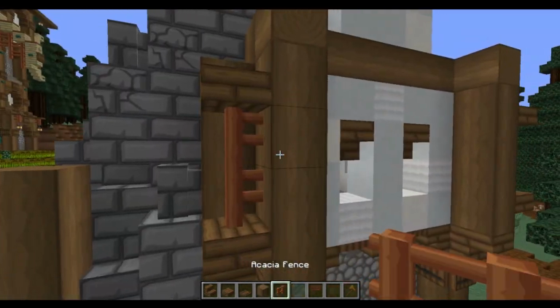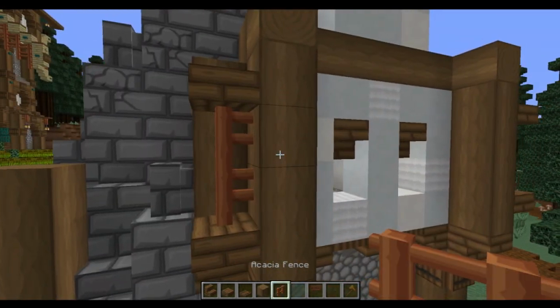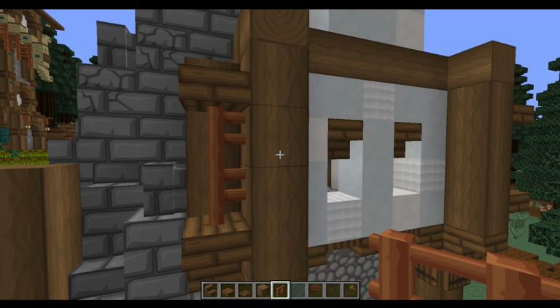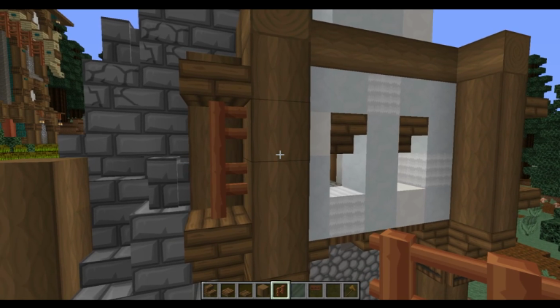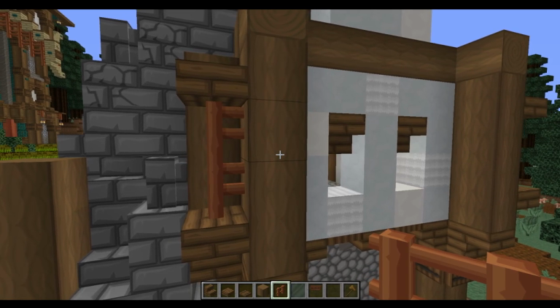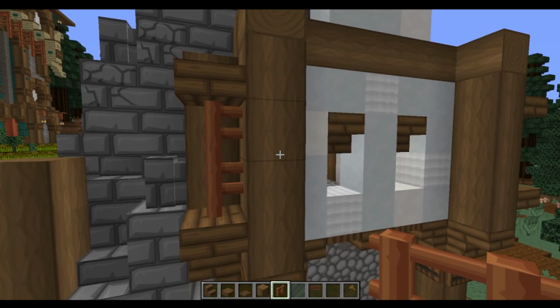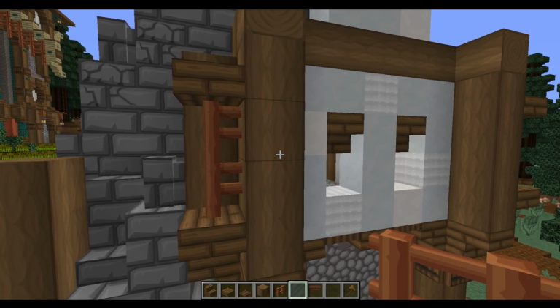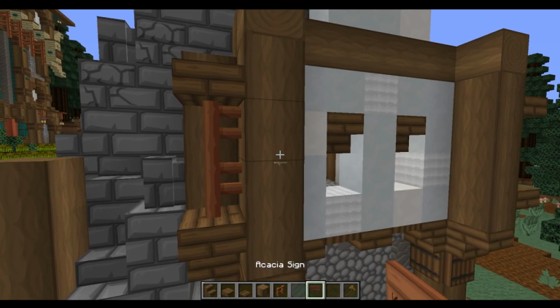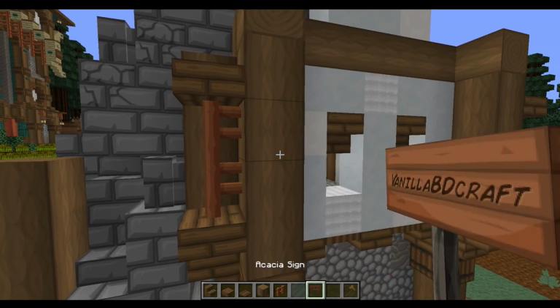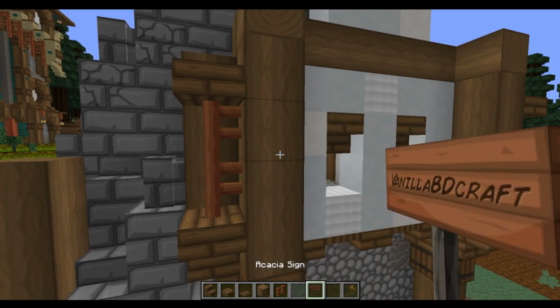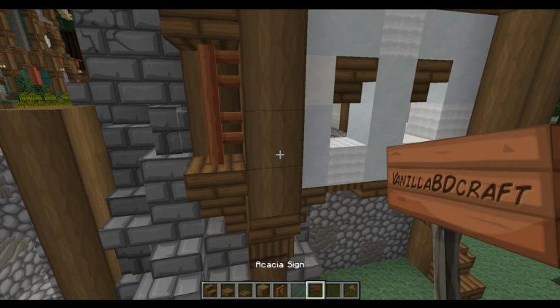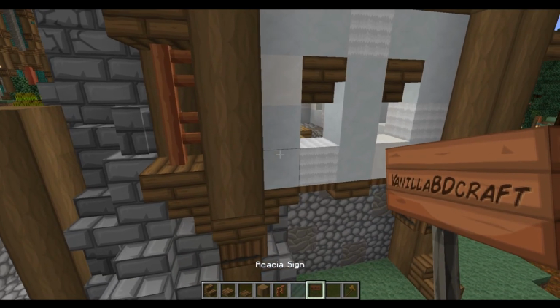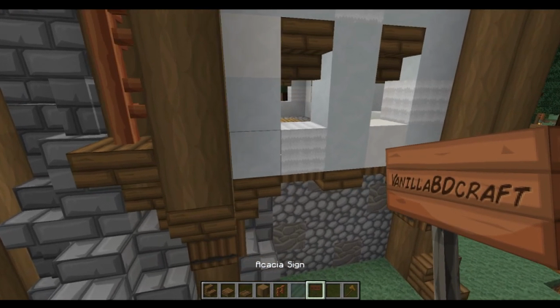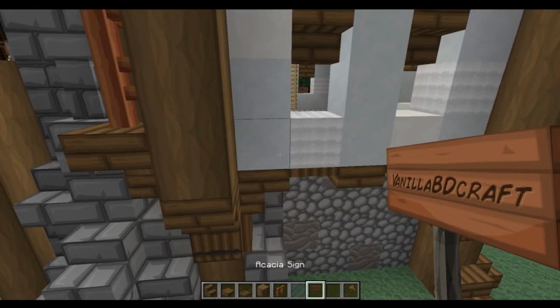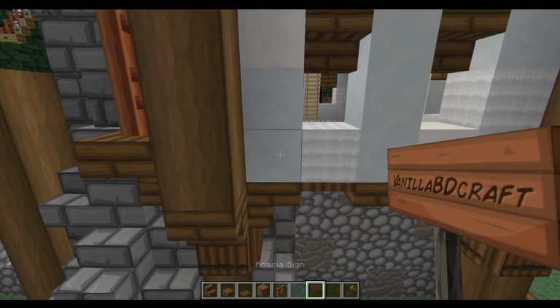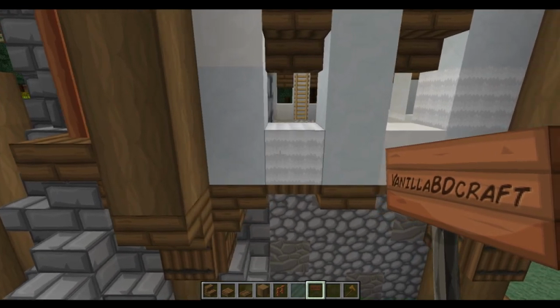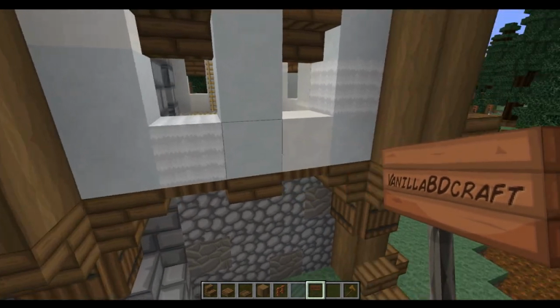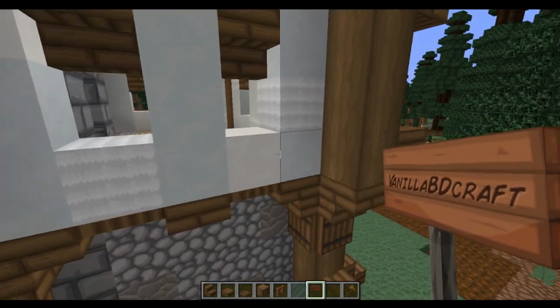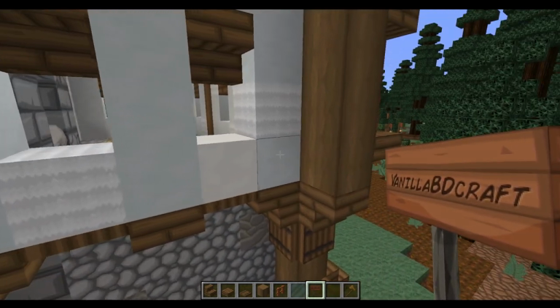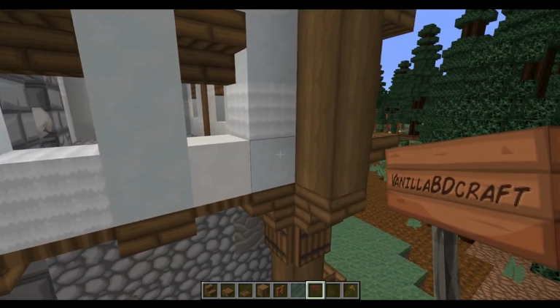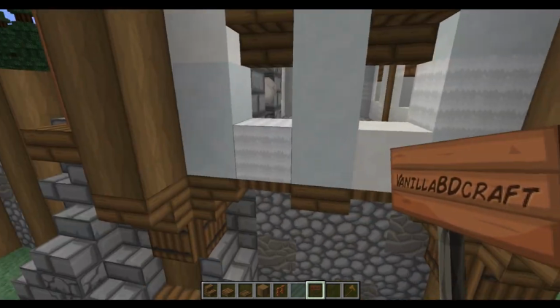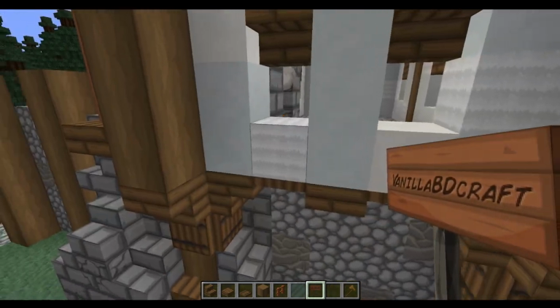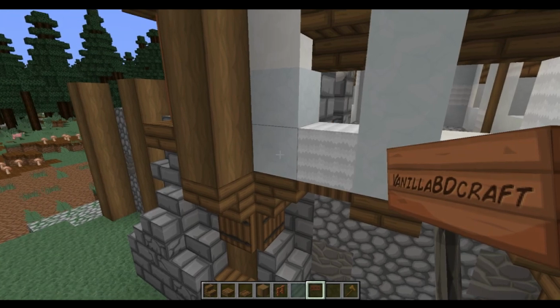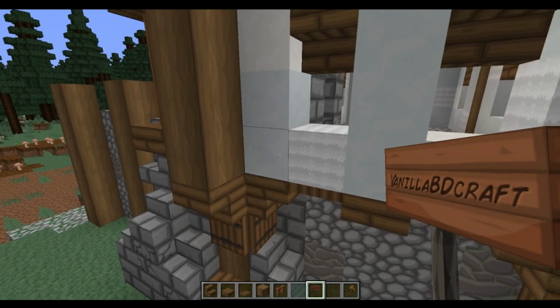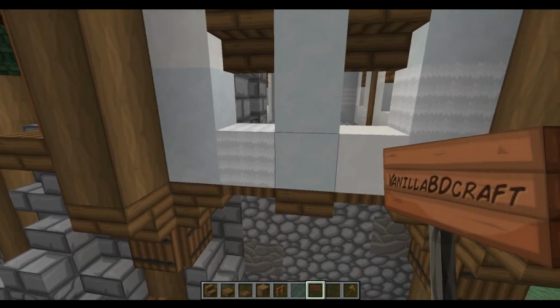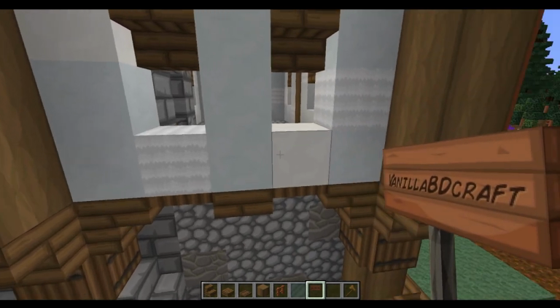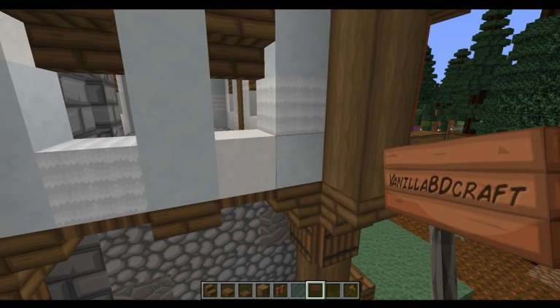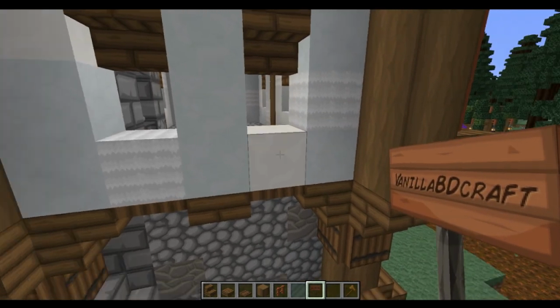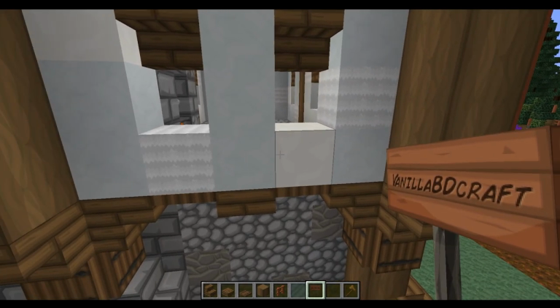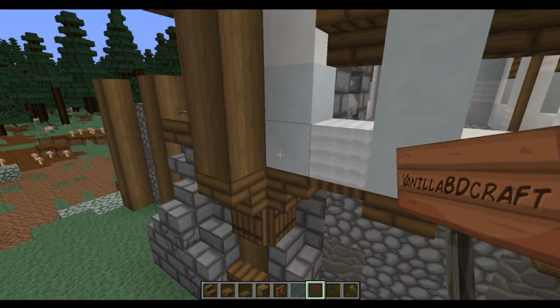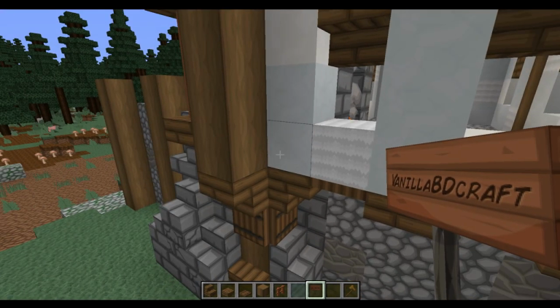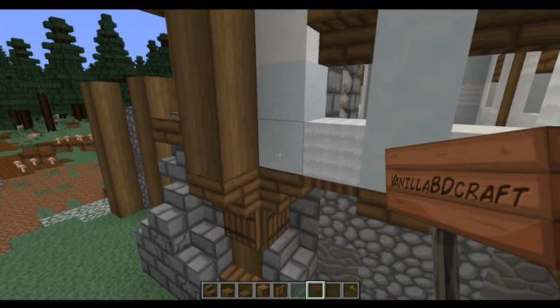Once we've done that we're going to take some acacia signs and start to run these right the way along just beneath these window sections.